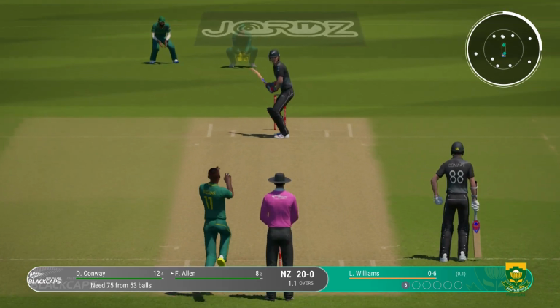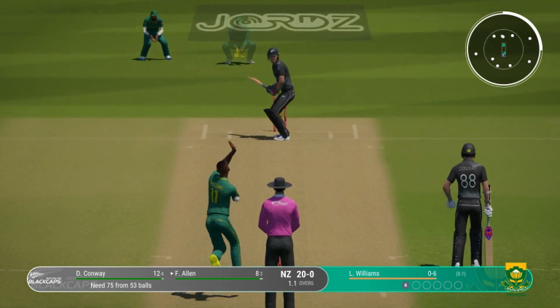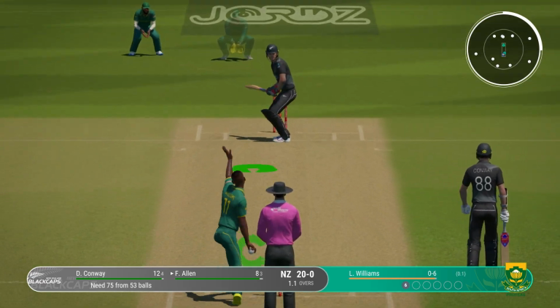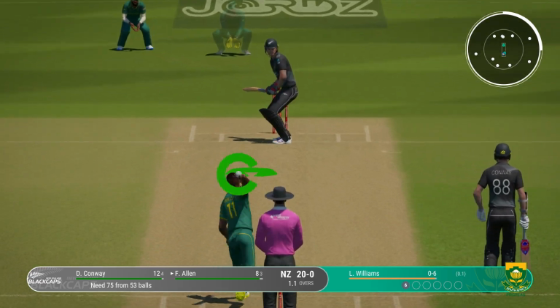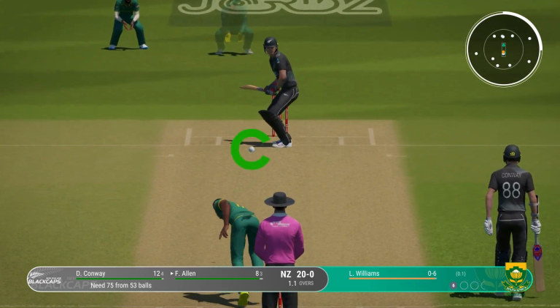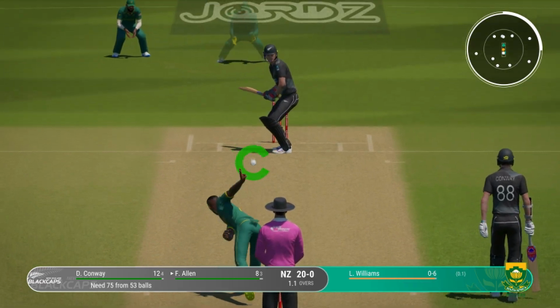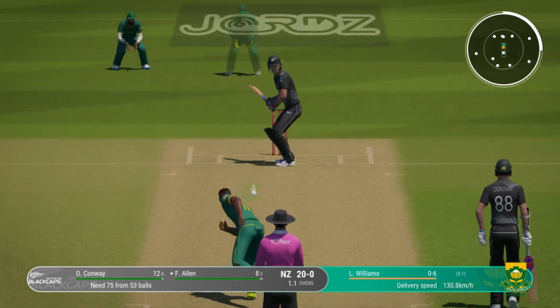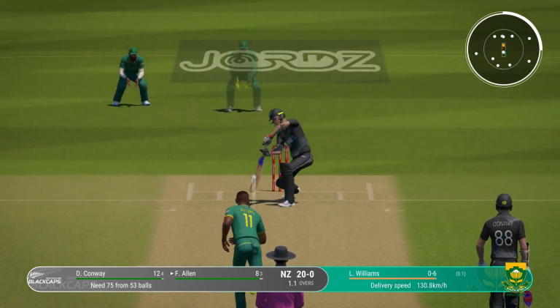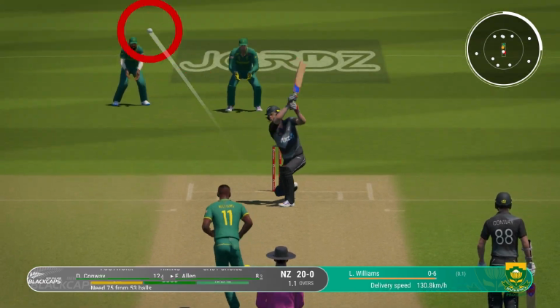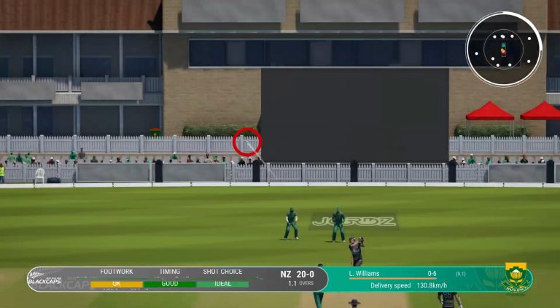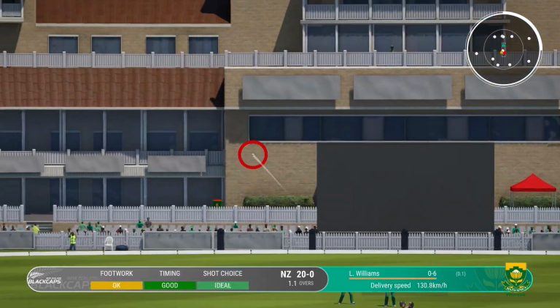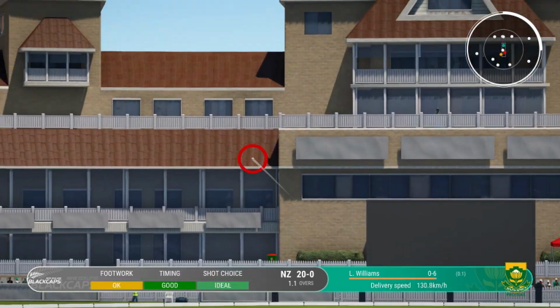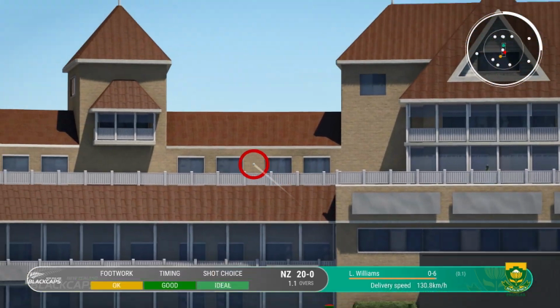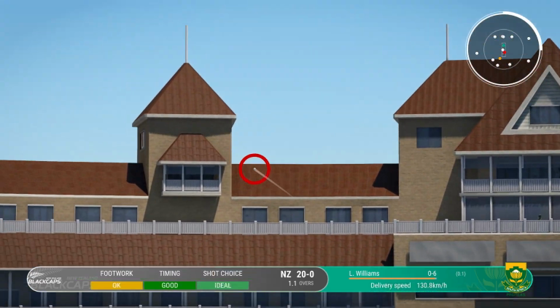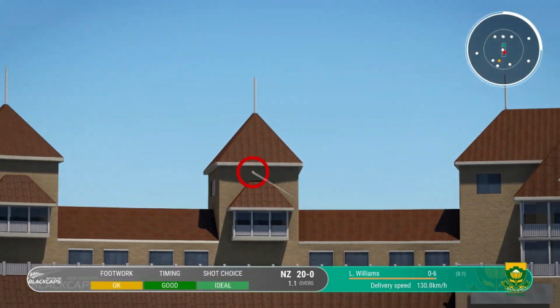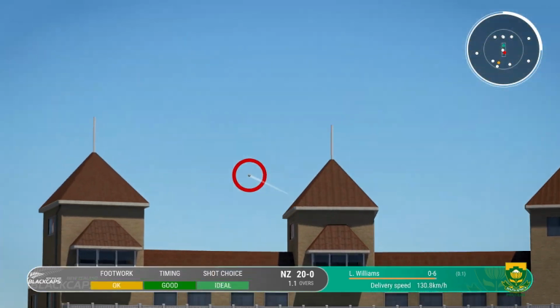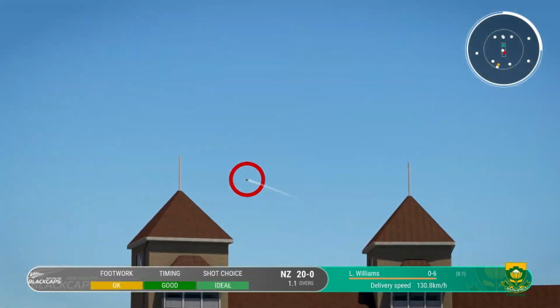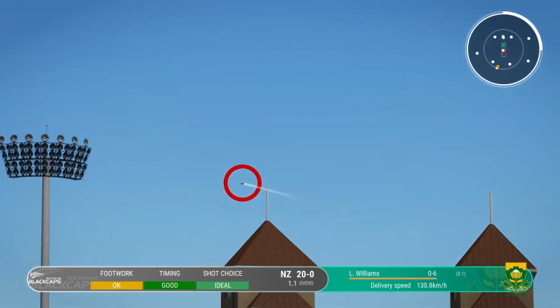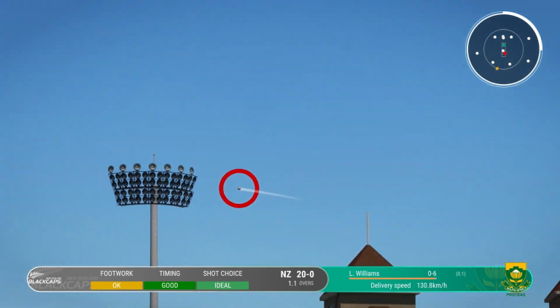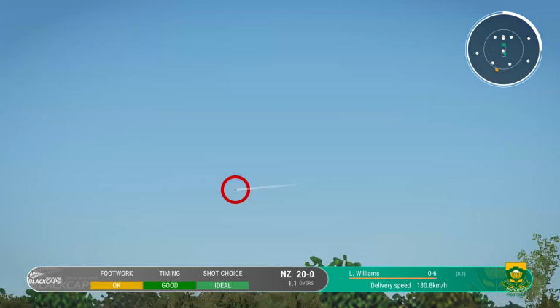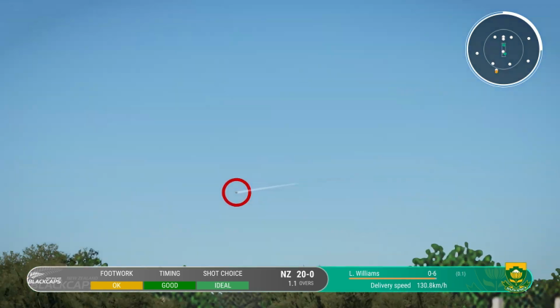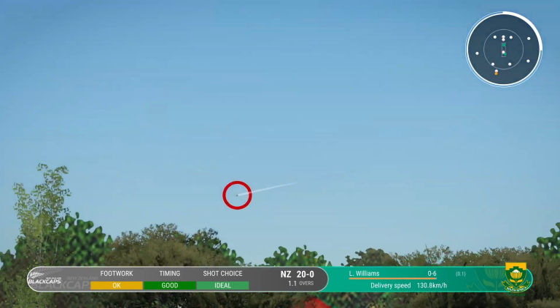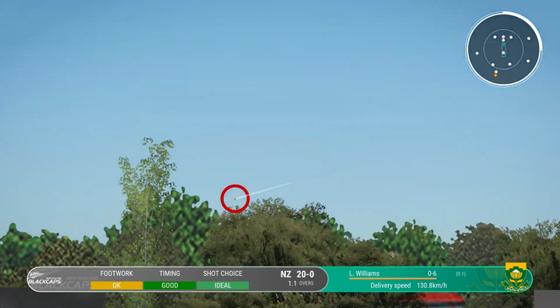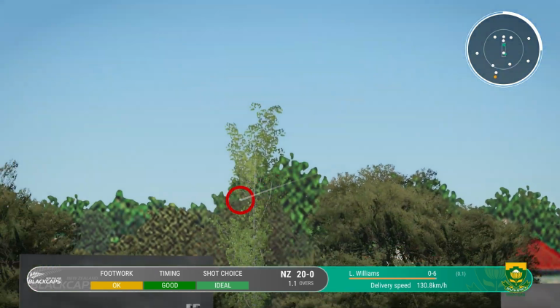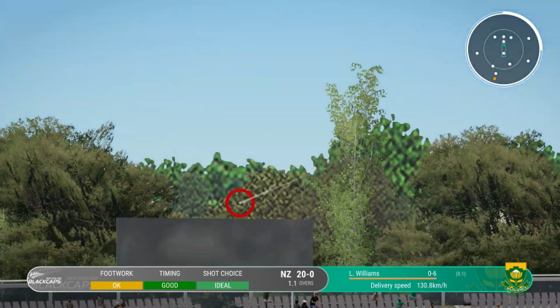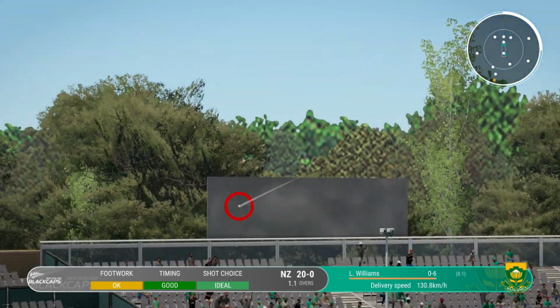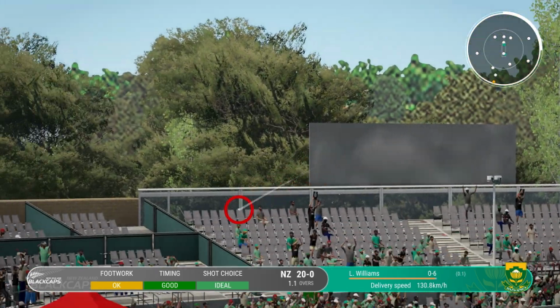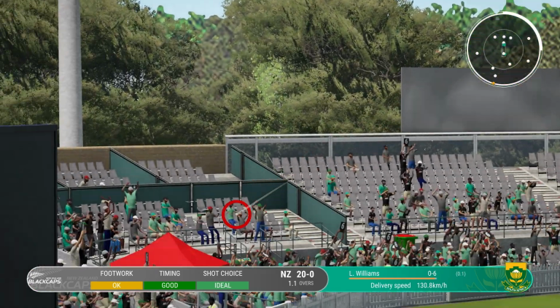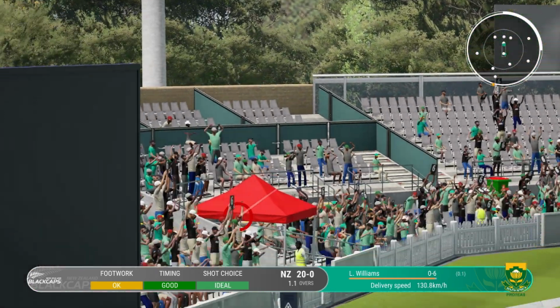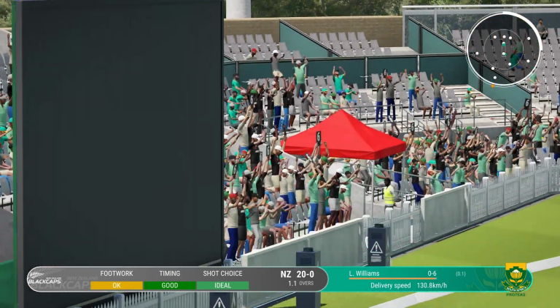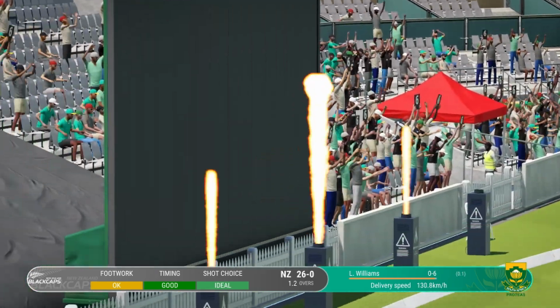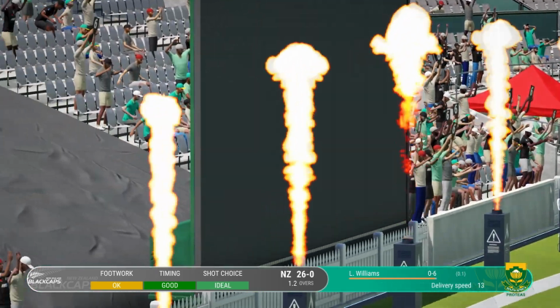The second thing you'll notice is brown pitches are back. Since the last patch, every pitch type looked like a grassy wicket, but now every pitch type looks different.